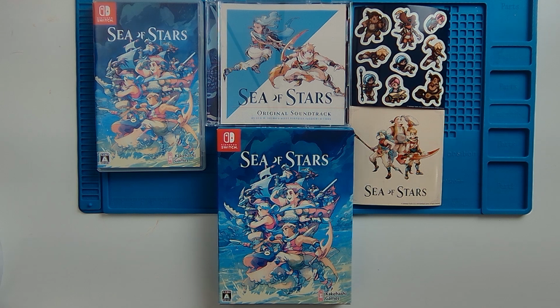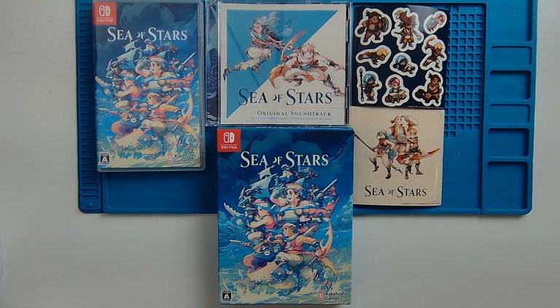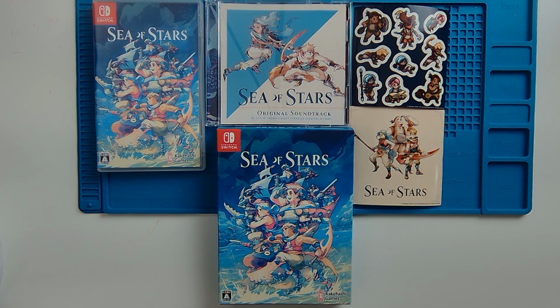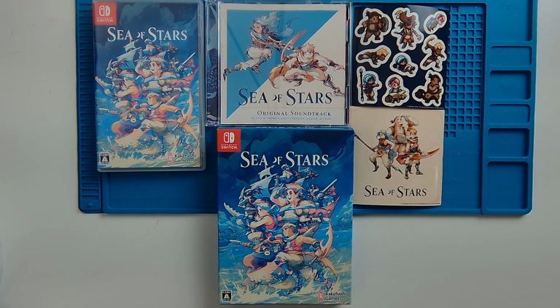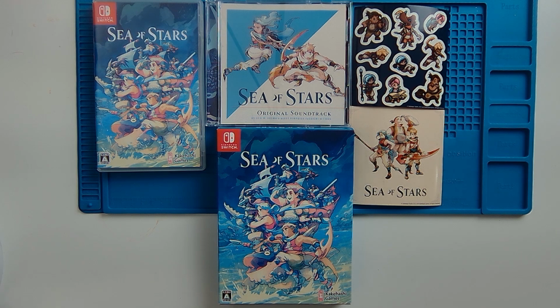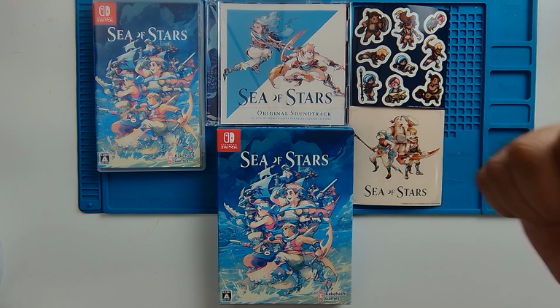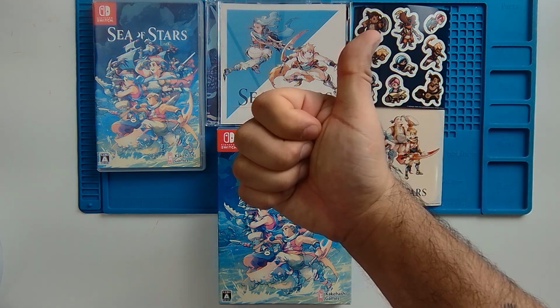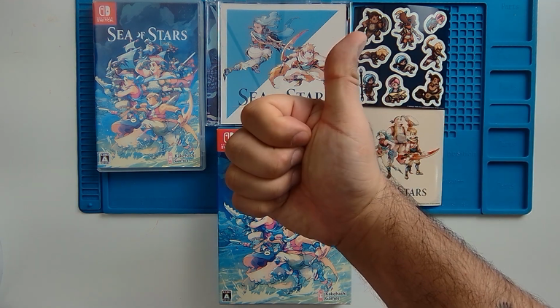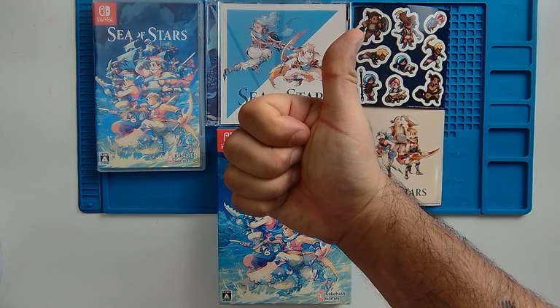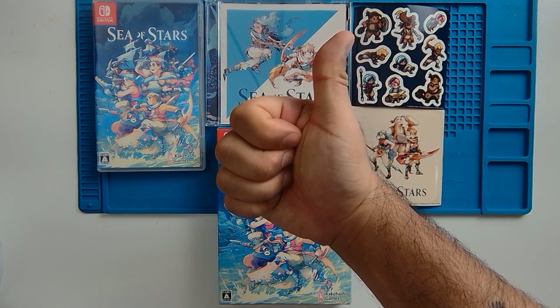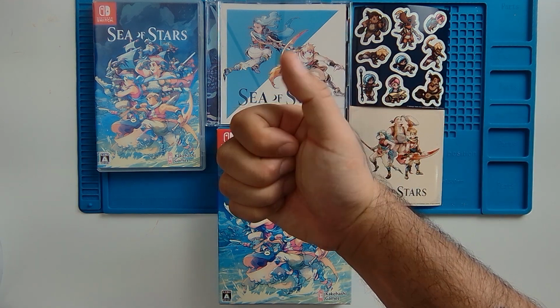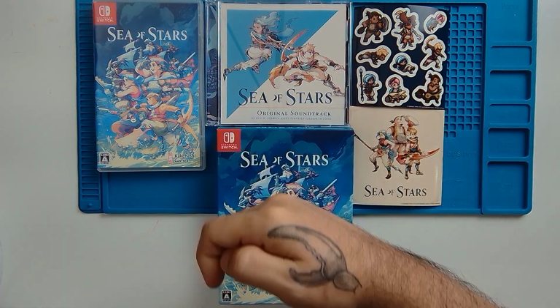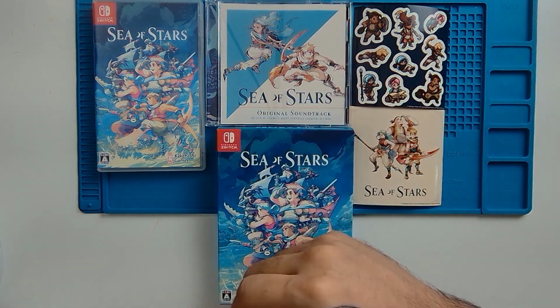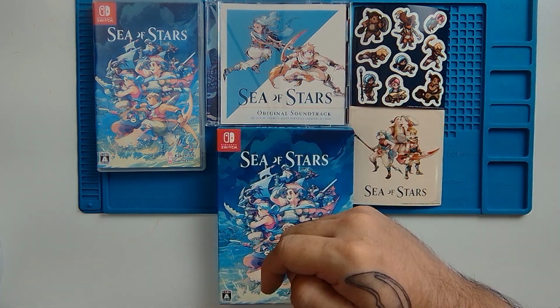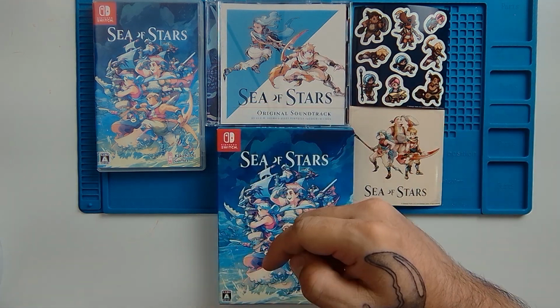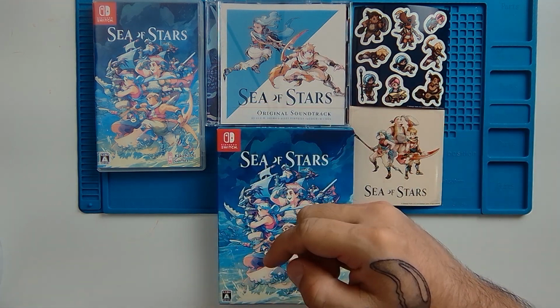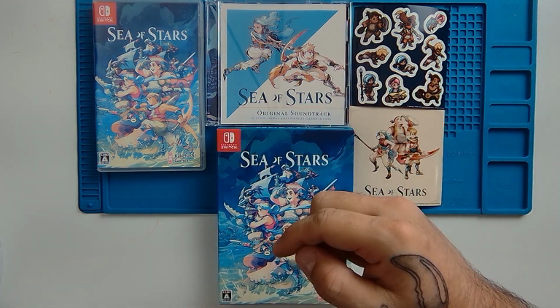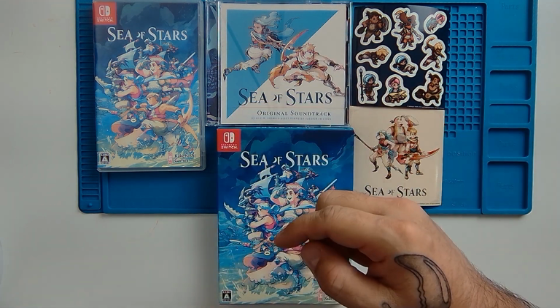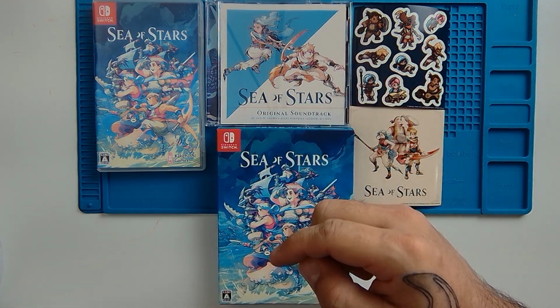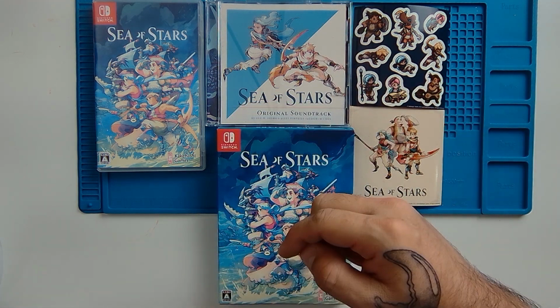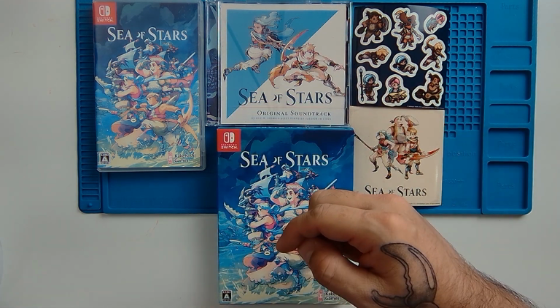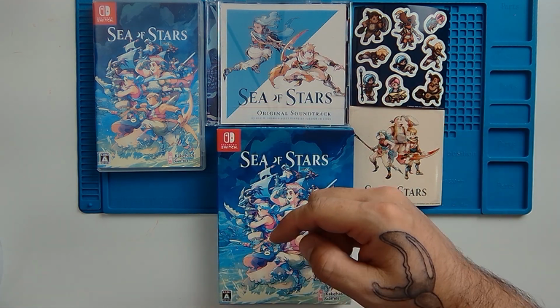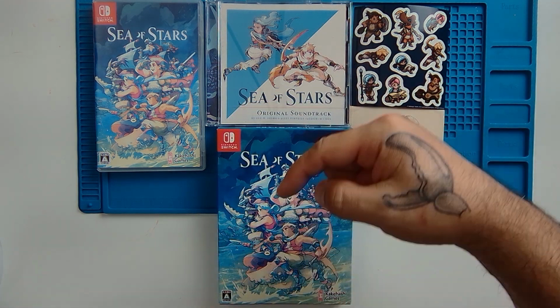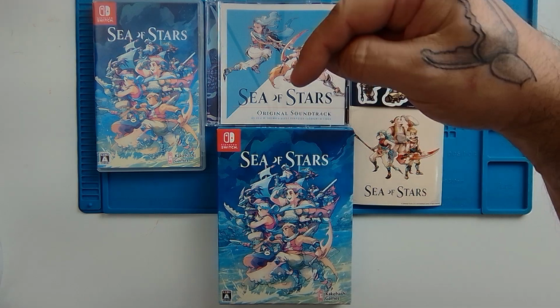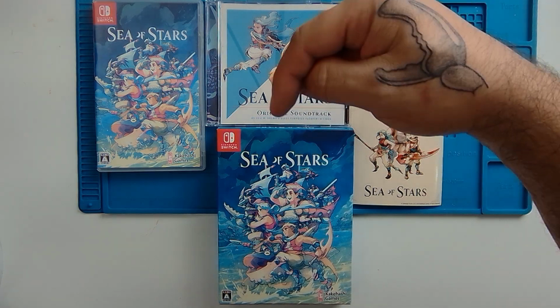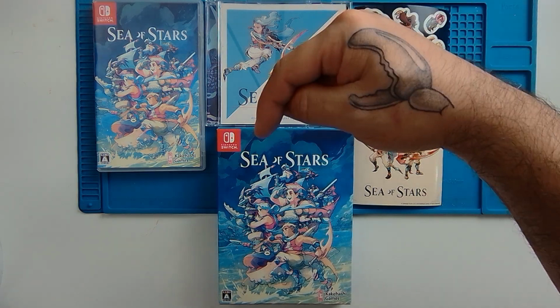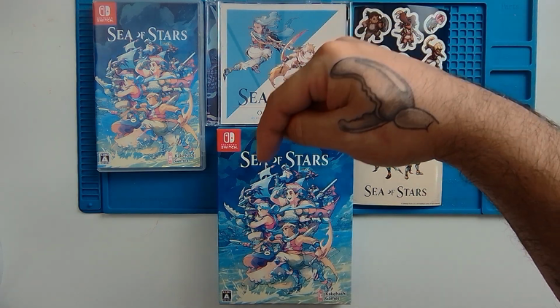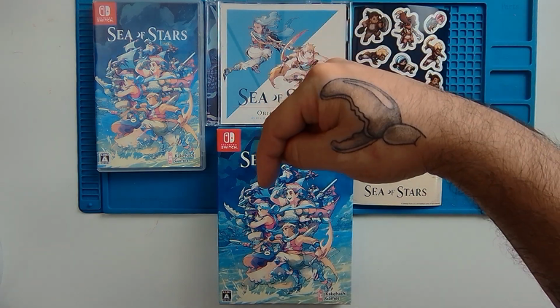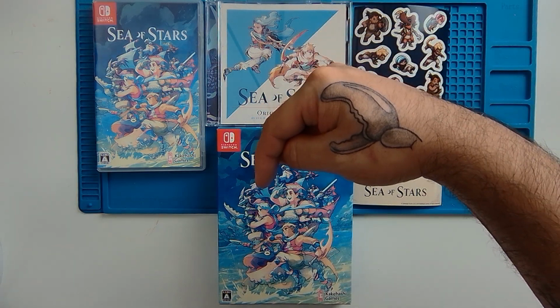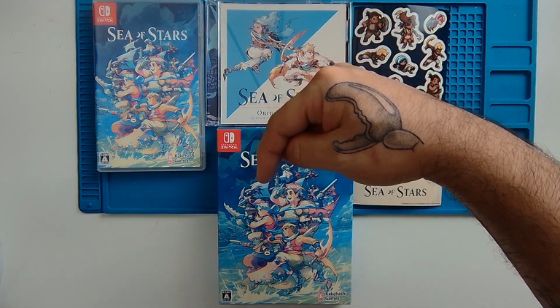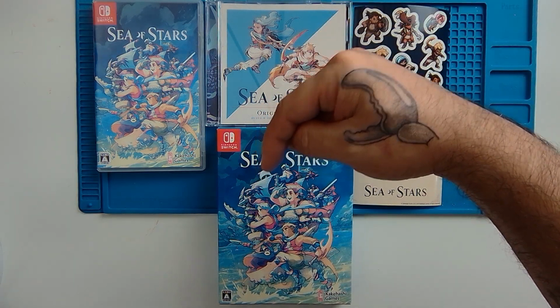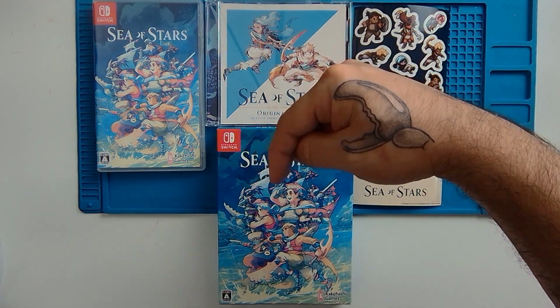On the way out, don't forget to hit that like button, and if you do want to pick up a copy of the game for yourself, use the affiliate link just below.